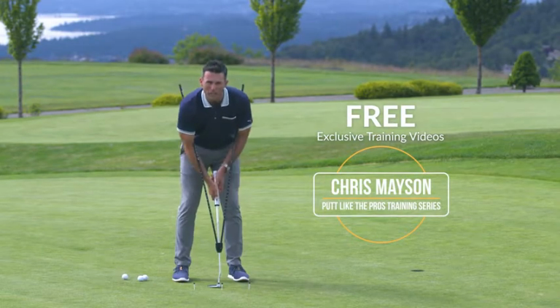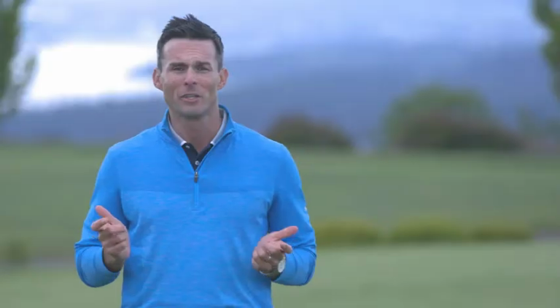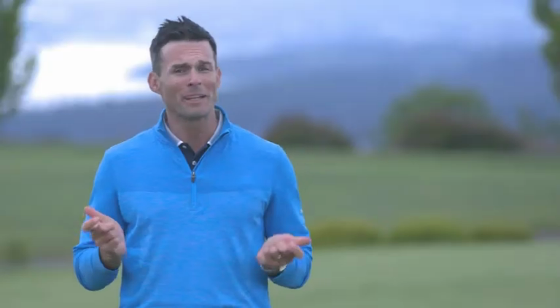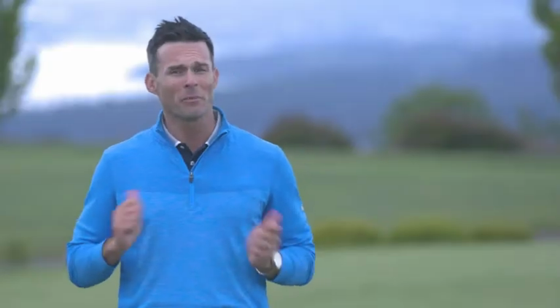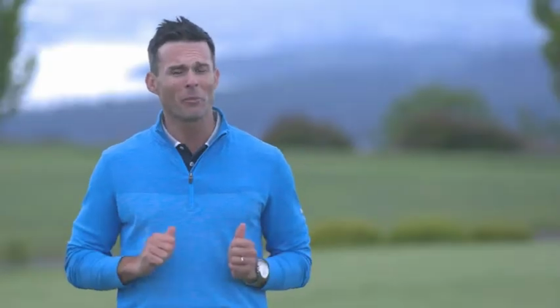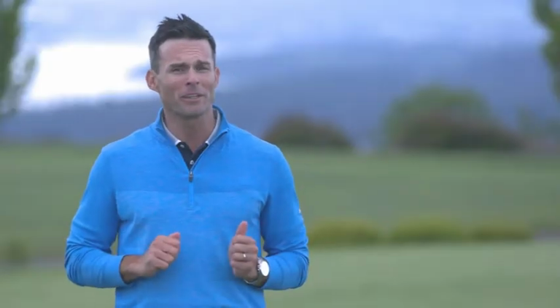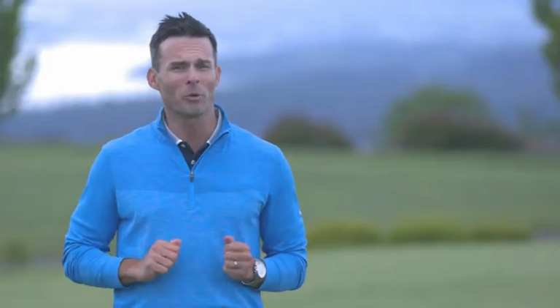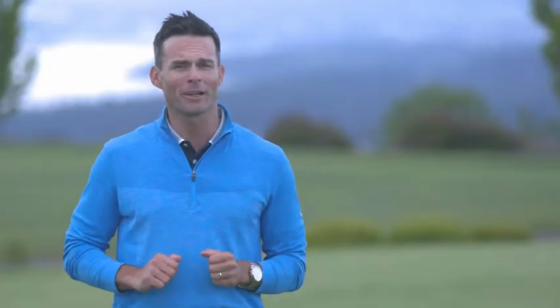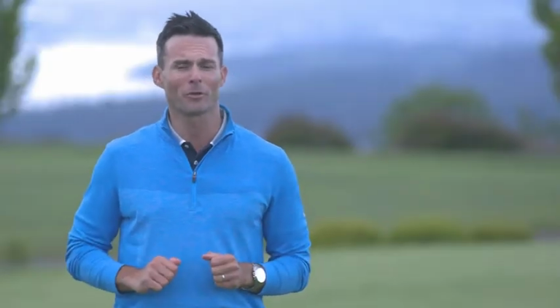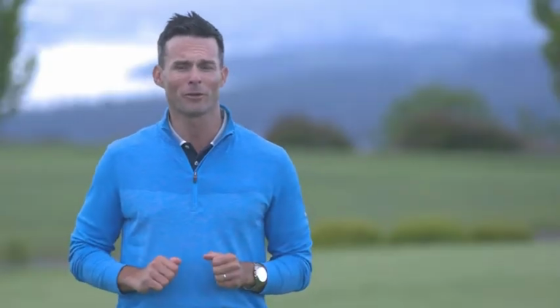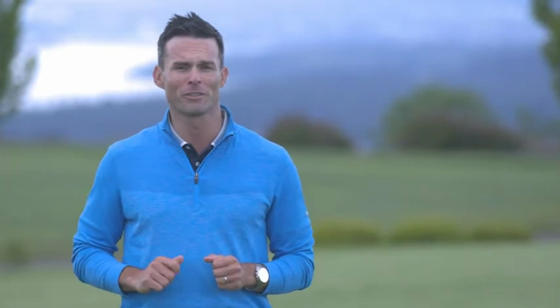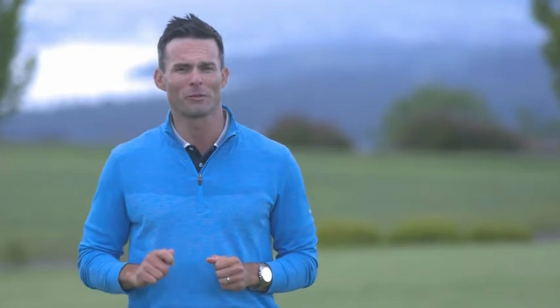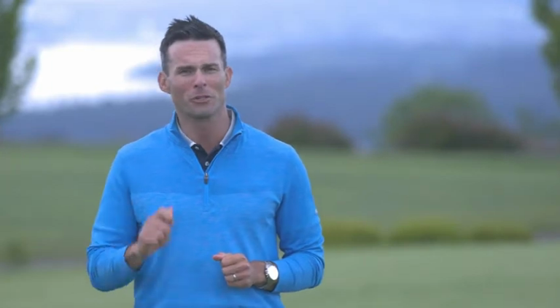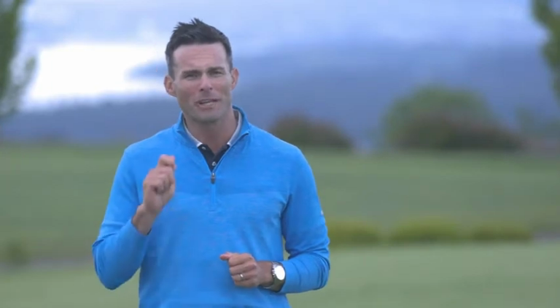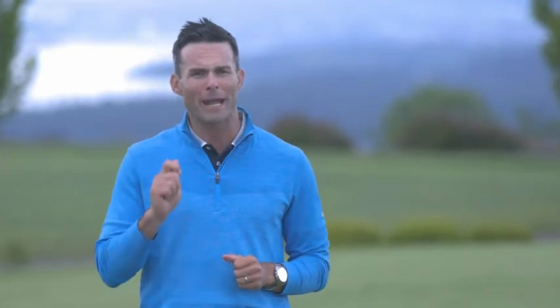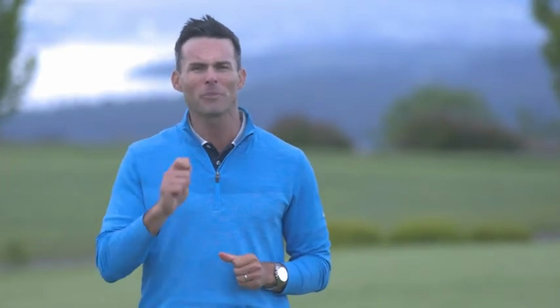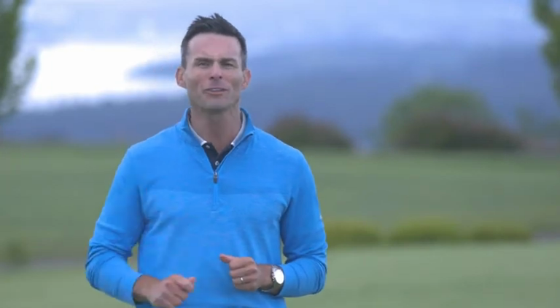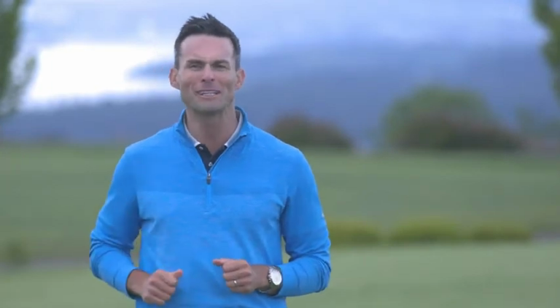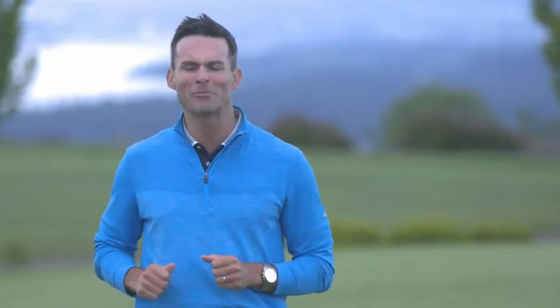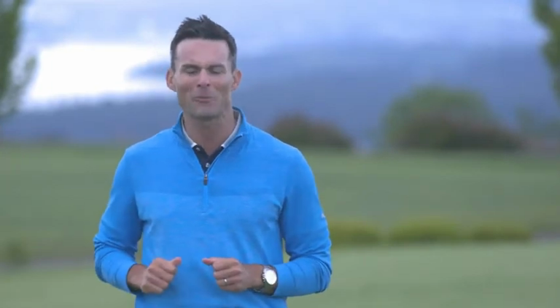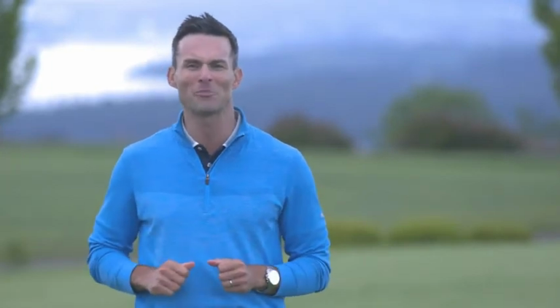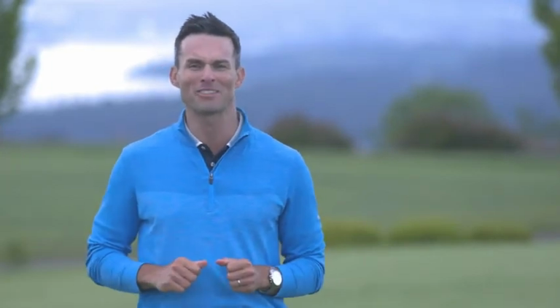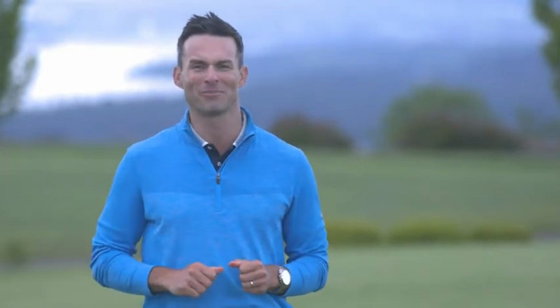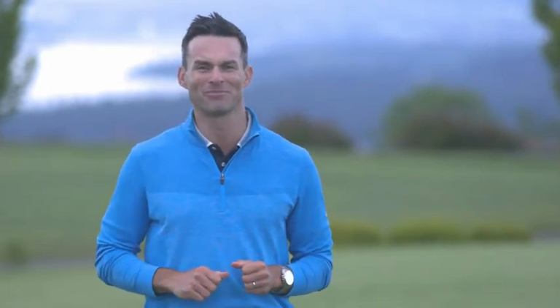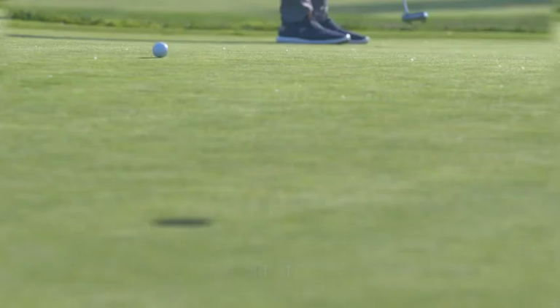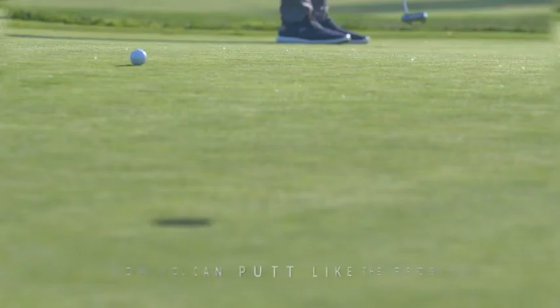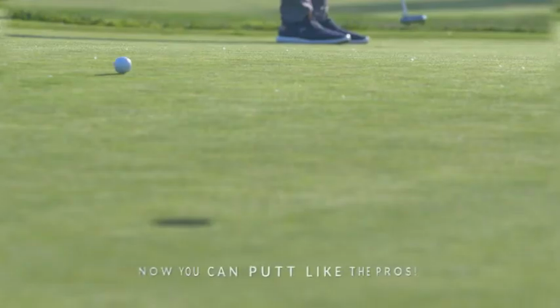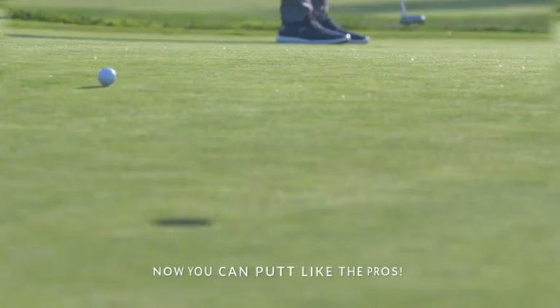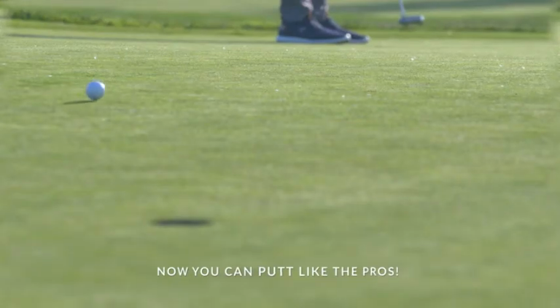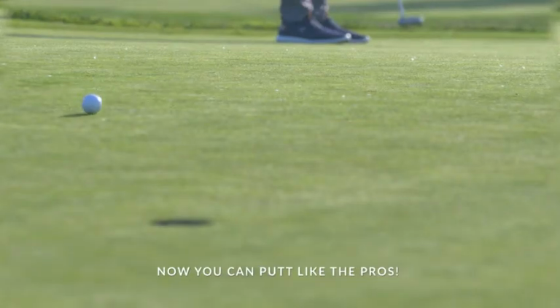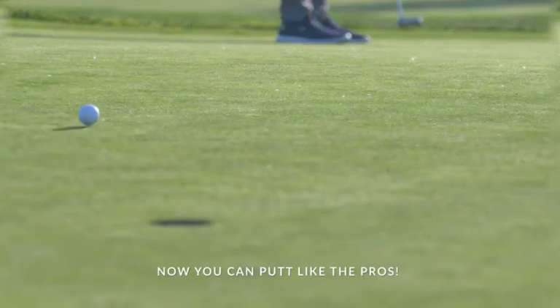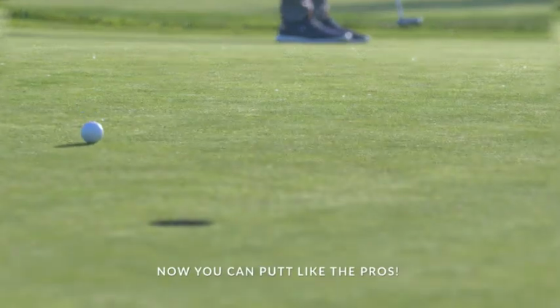You may never be able to hit the ball like the pros, but you can absolutely putt with the best of them. Start sinking more putts today.